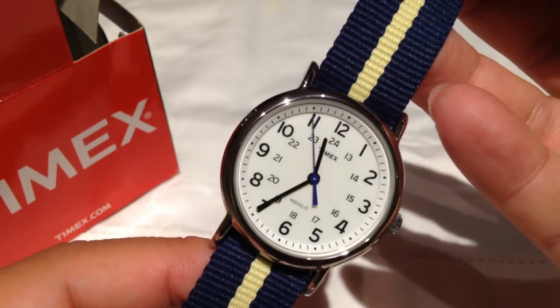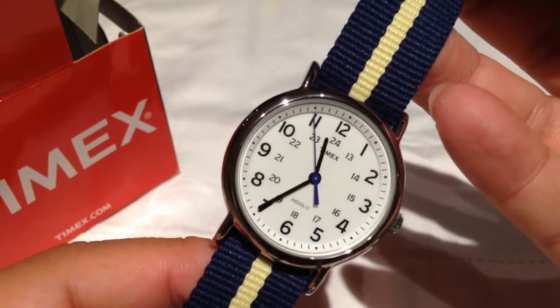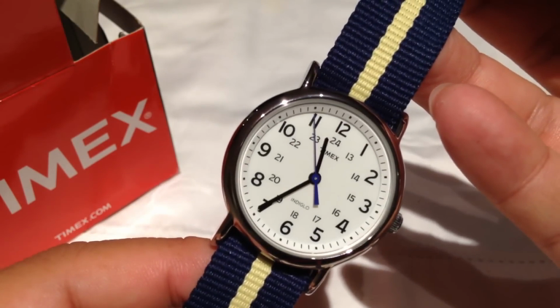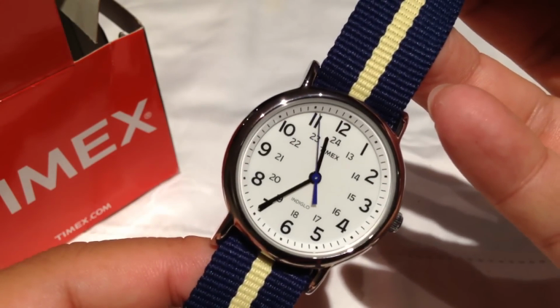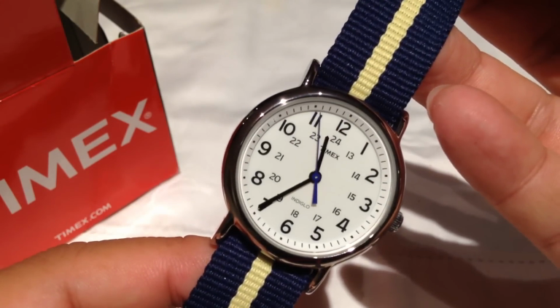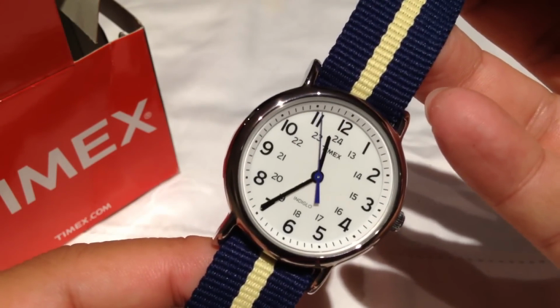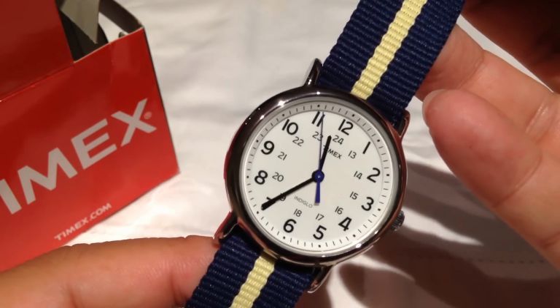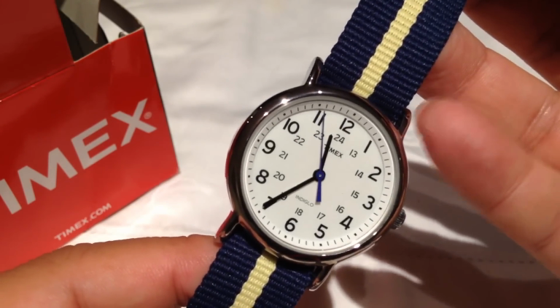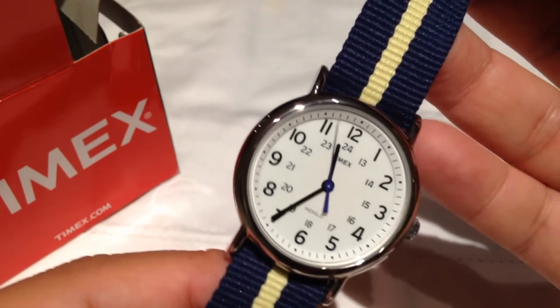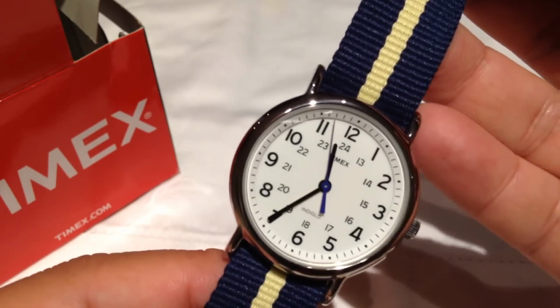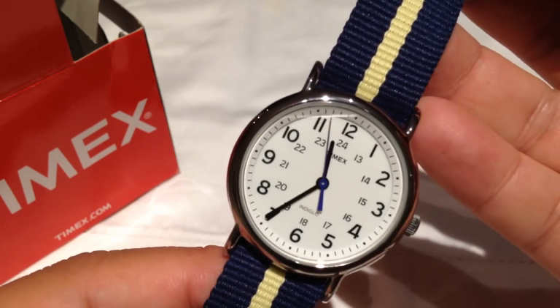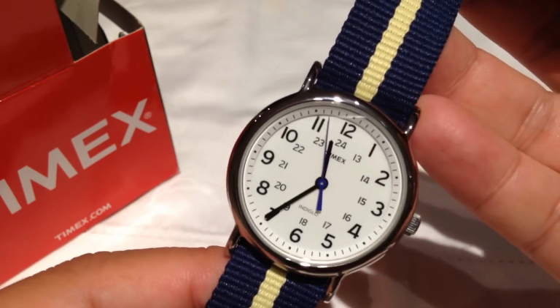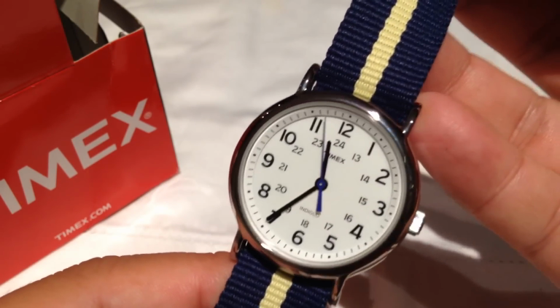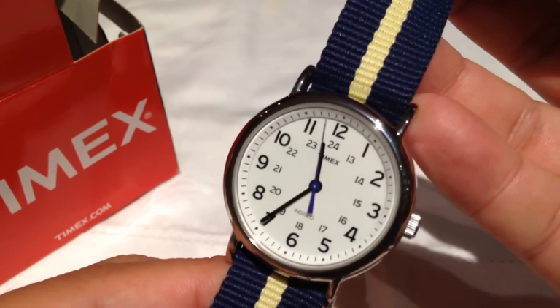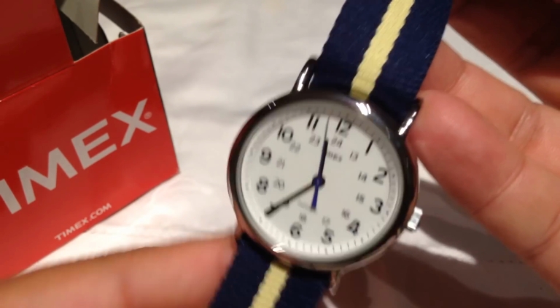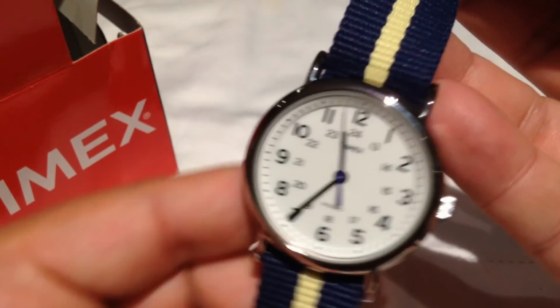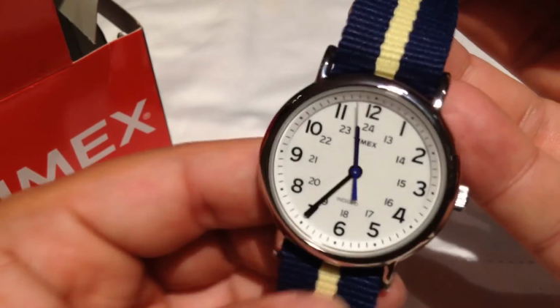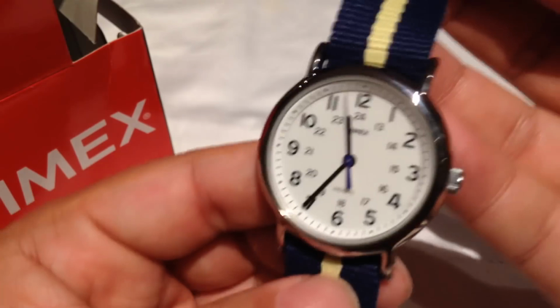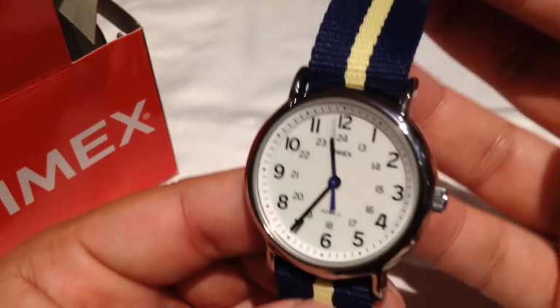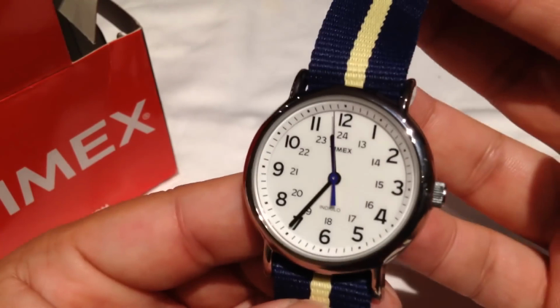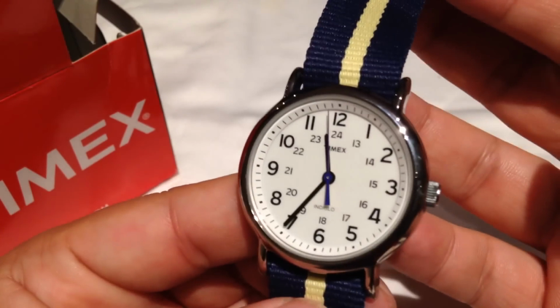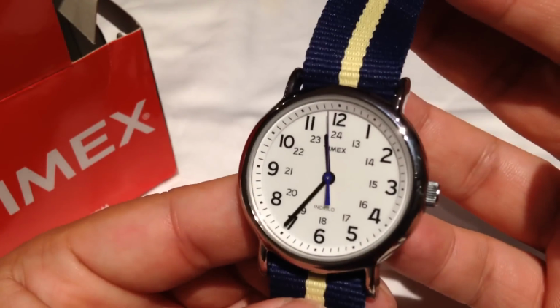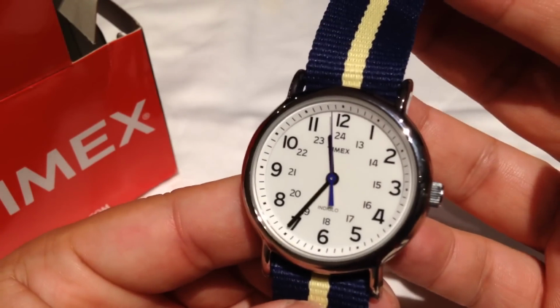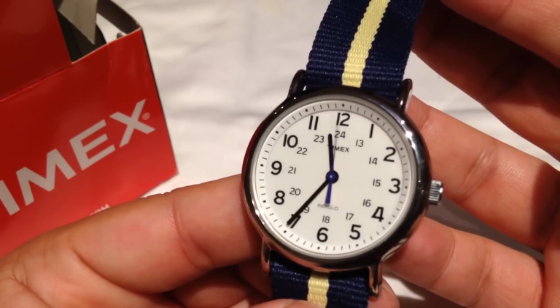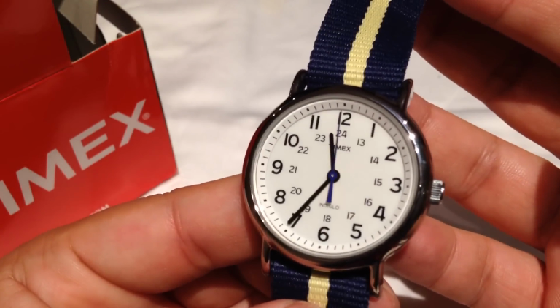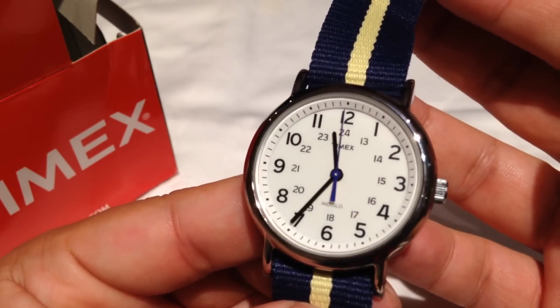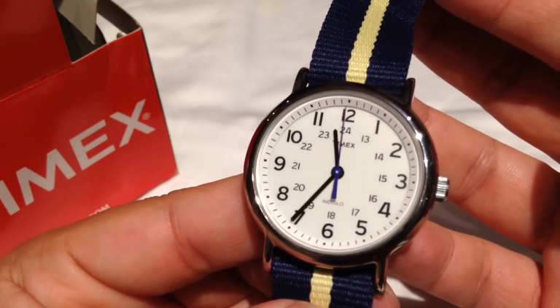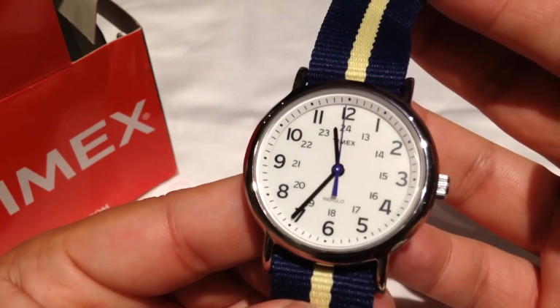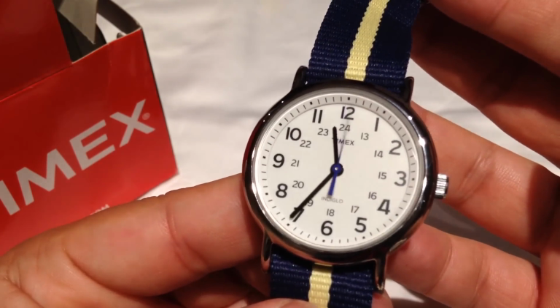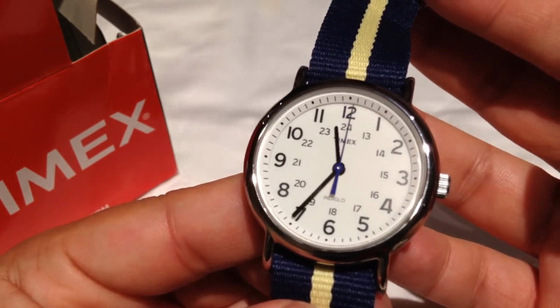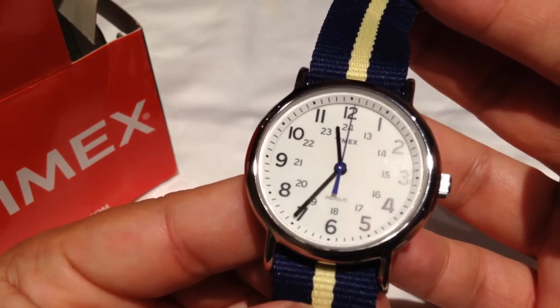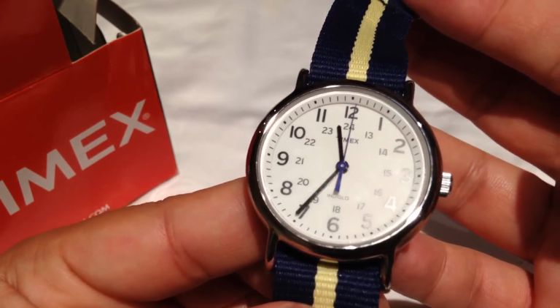What I kind of dig about this is that it looks casual — kind of feels like something from the Nautica brand. It definitely has a little New England feel to it. You can wear it with your dockers and penny loafers.